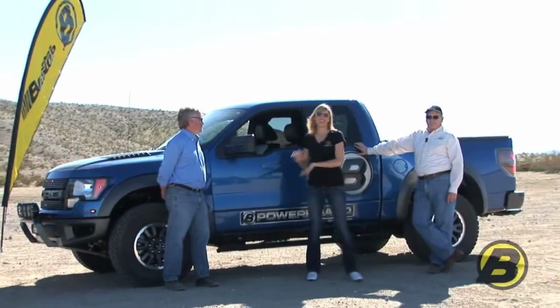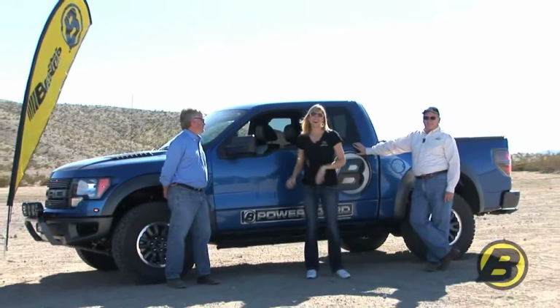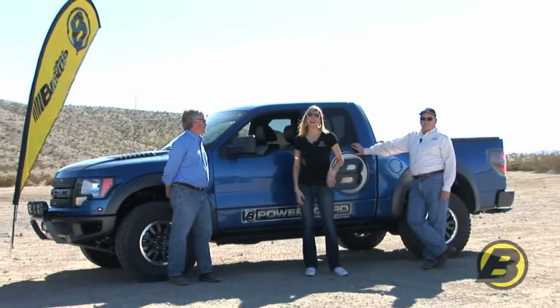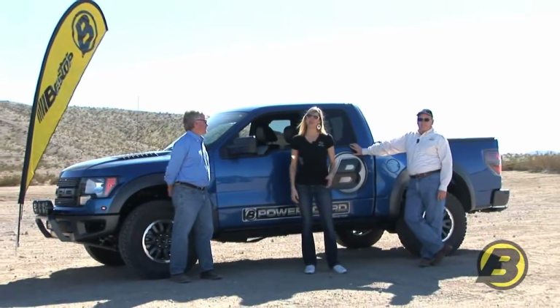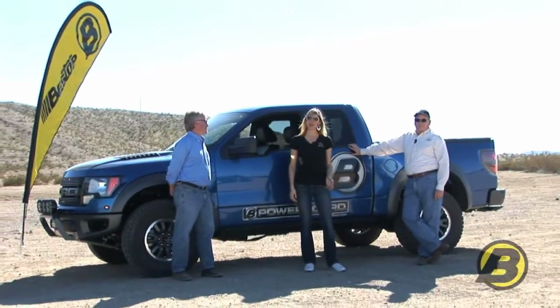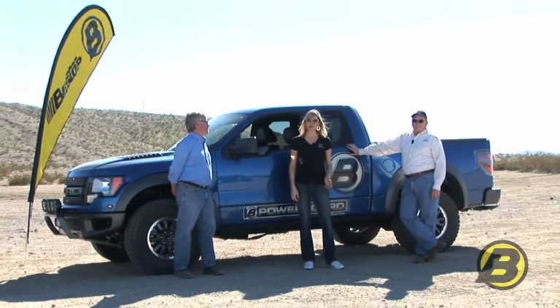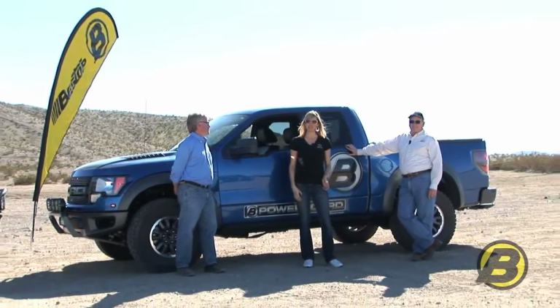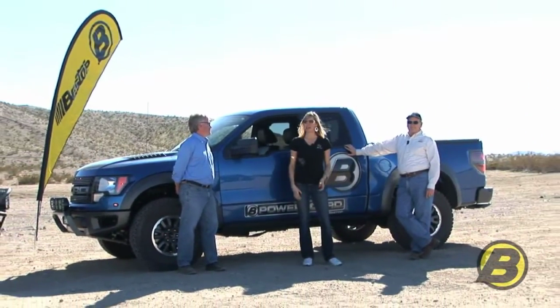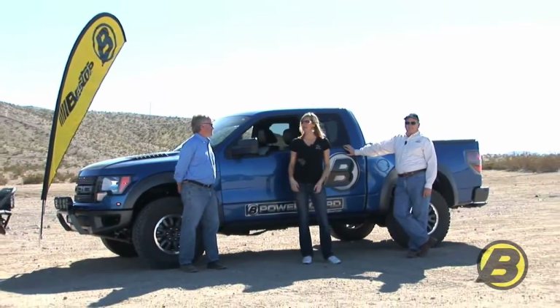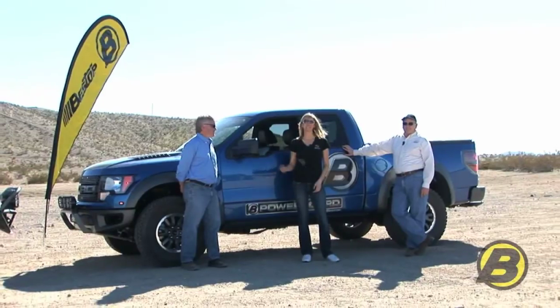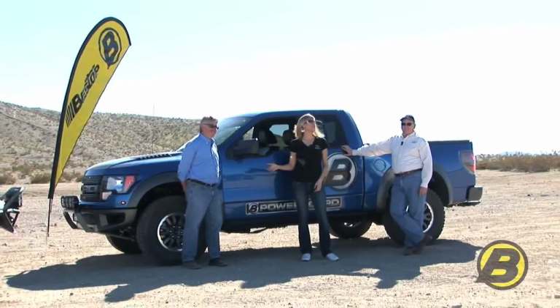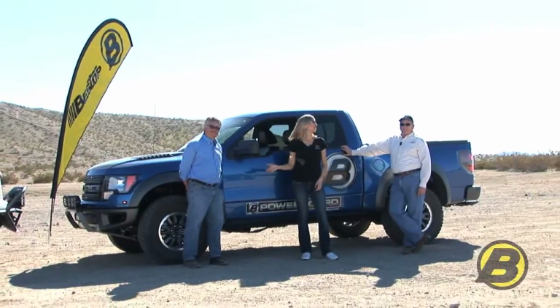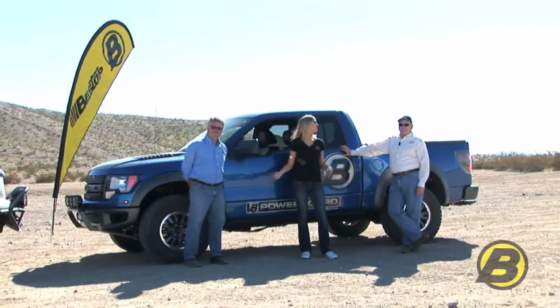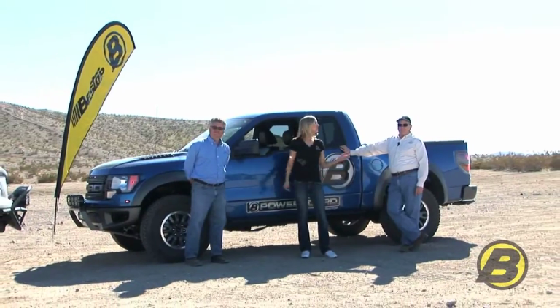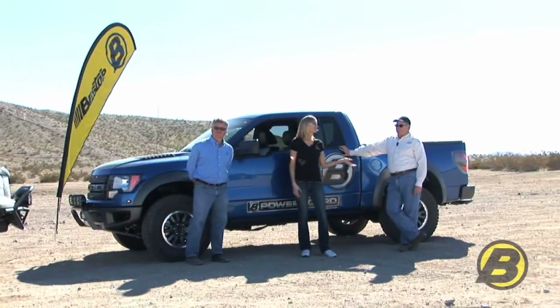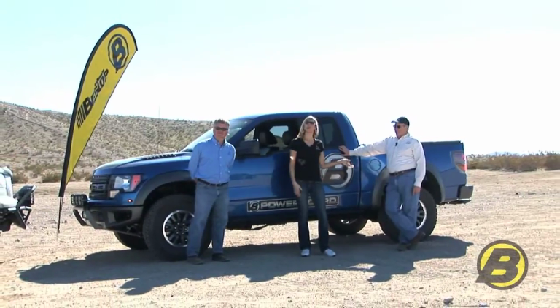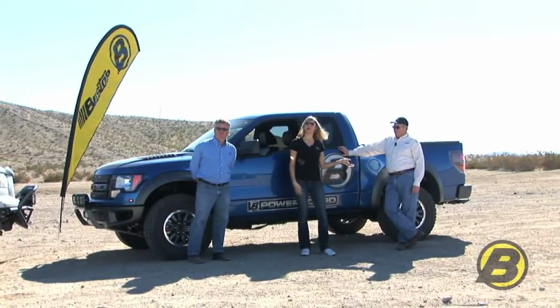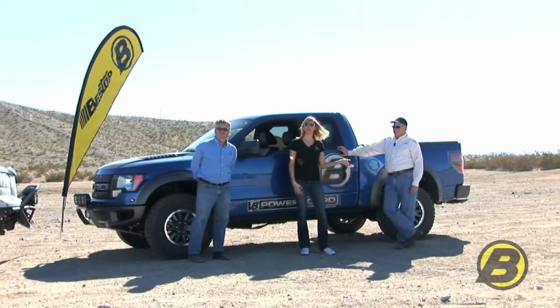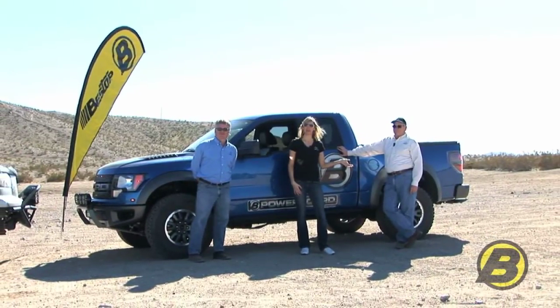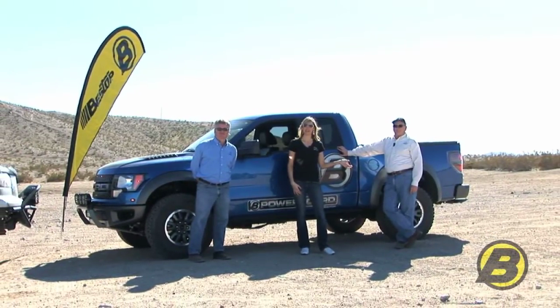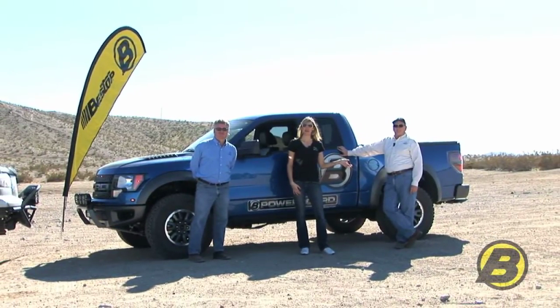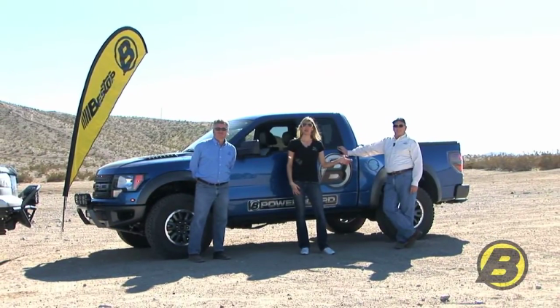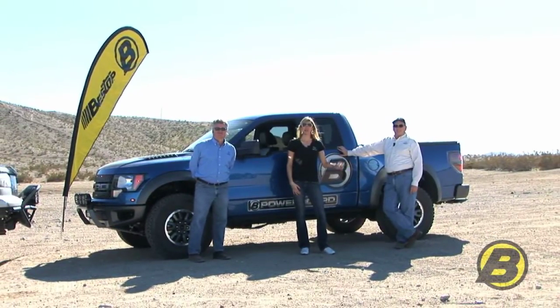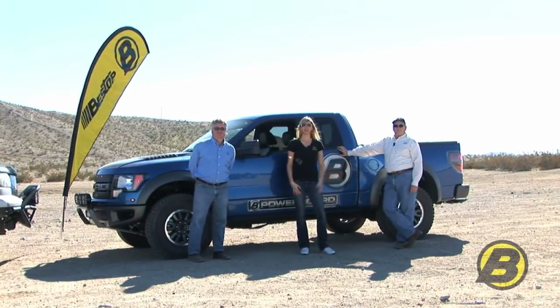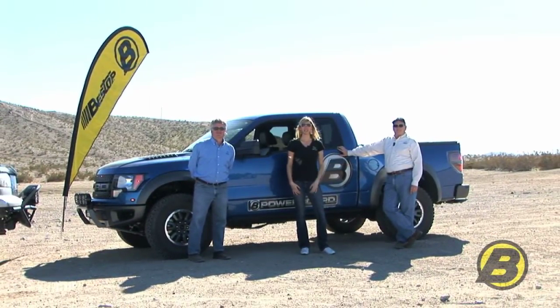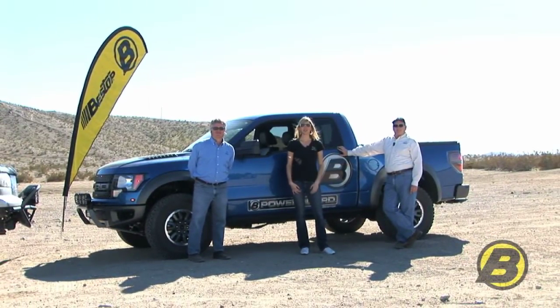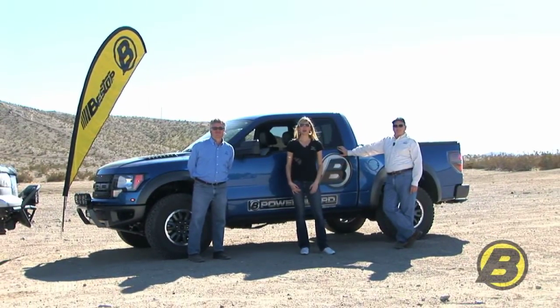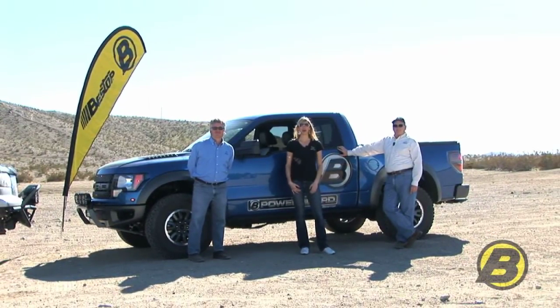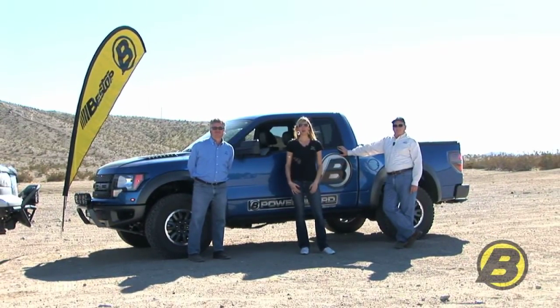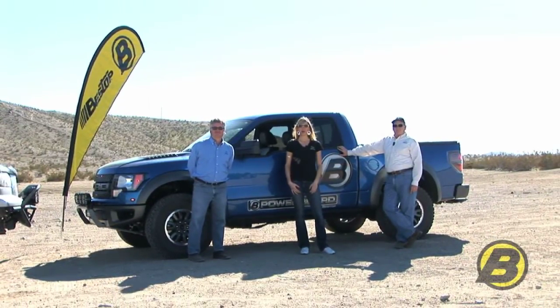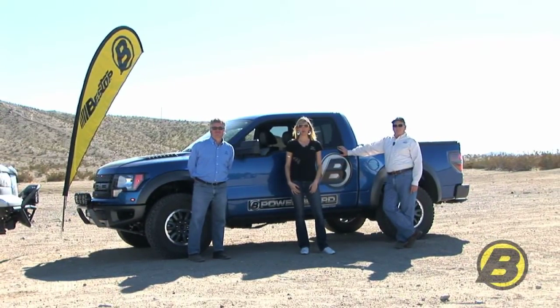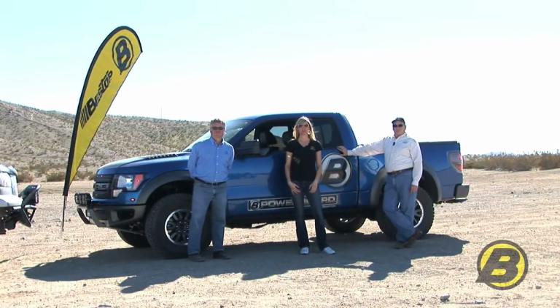Hi, I'm Britta with Bestop, and this is Jeff and Jim, also with Bestop, here to tell you about our PowerBoard.